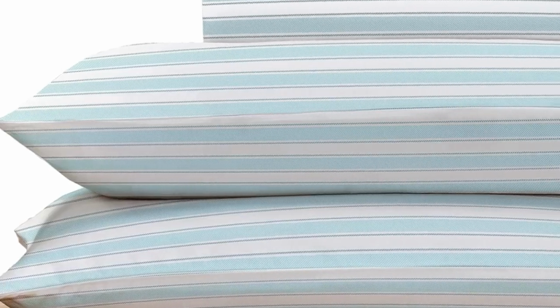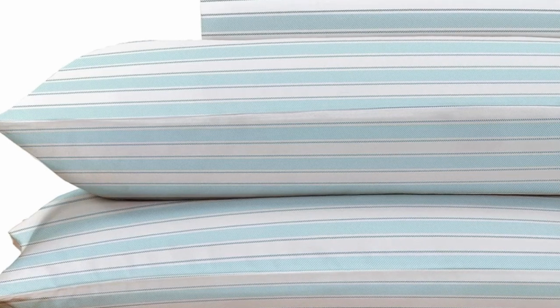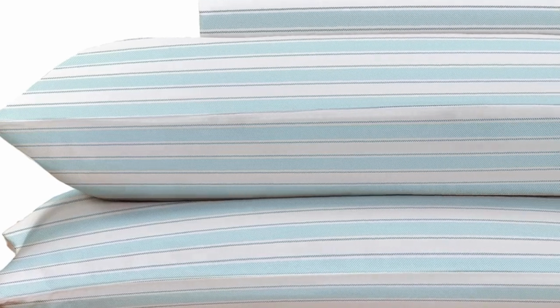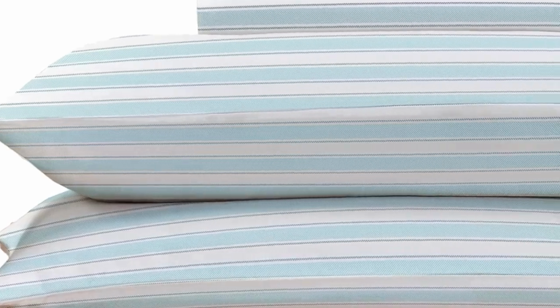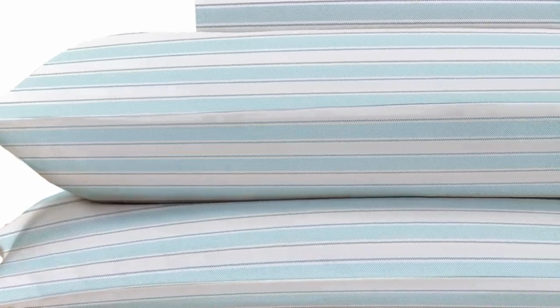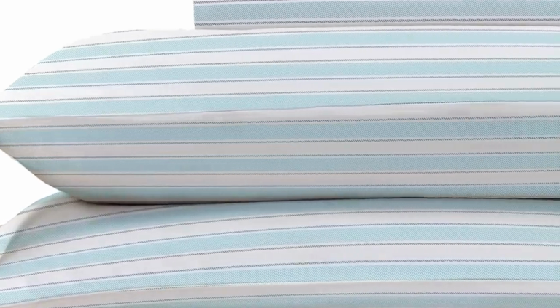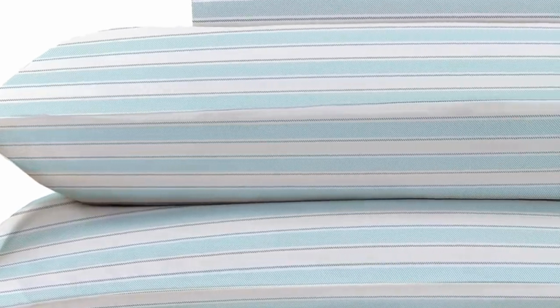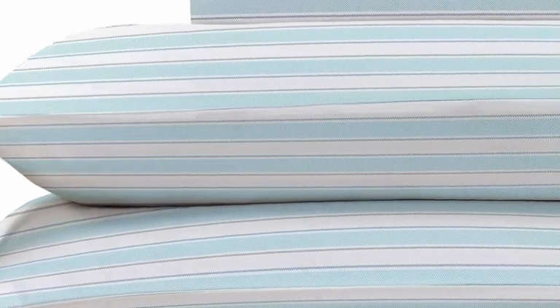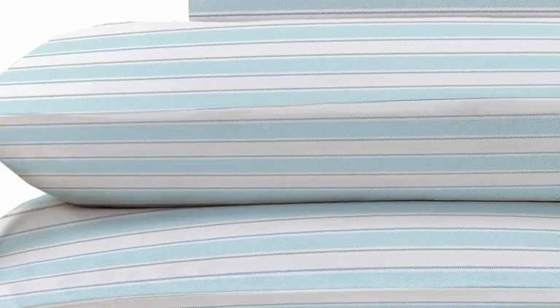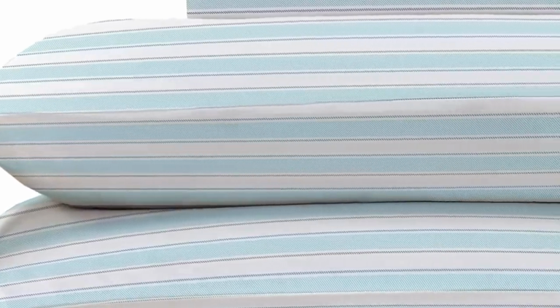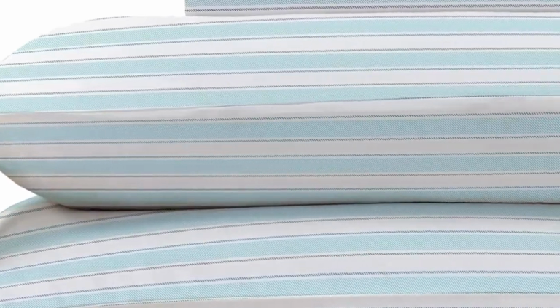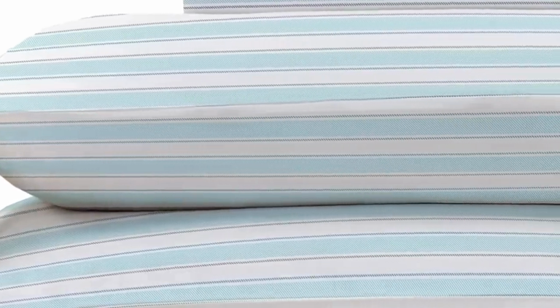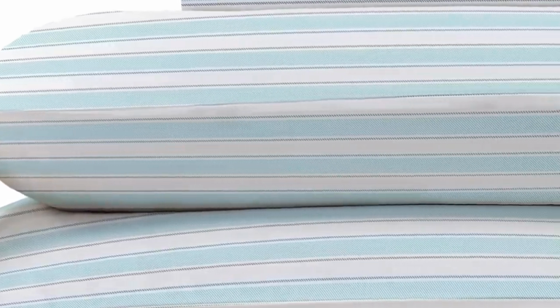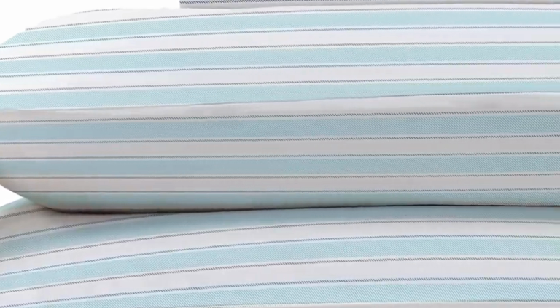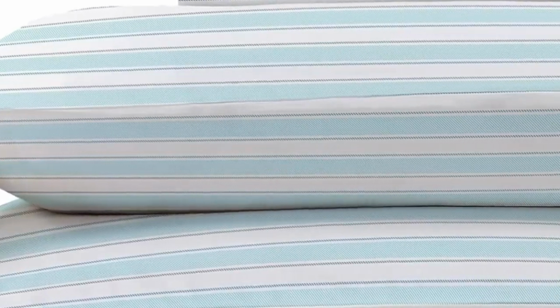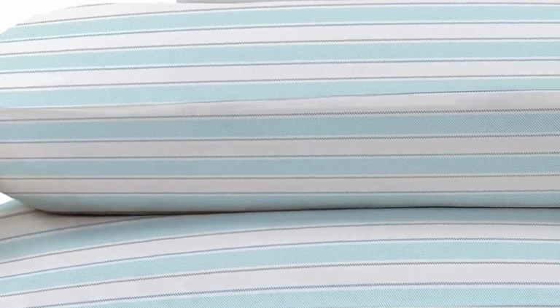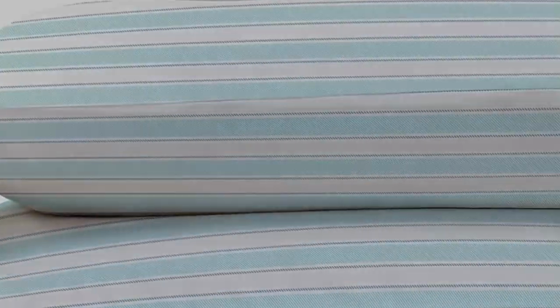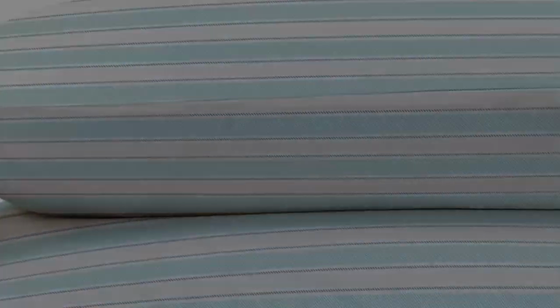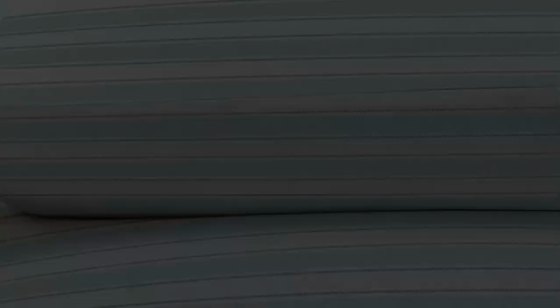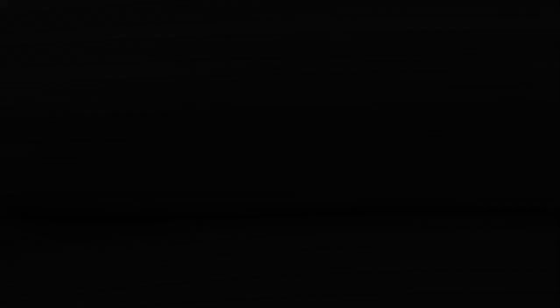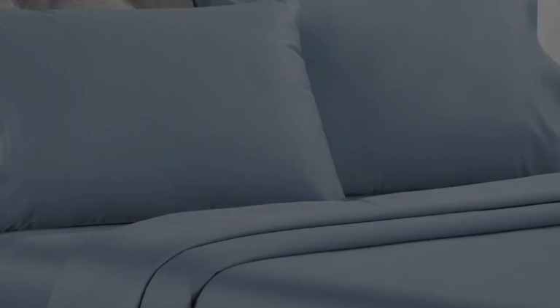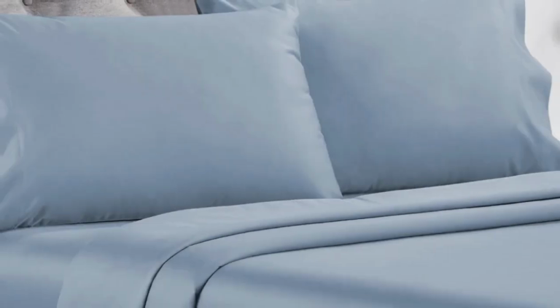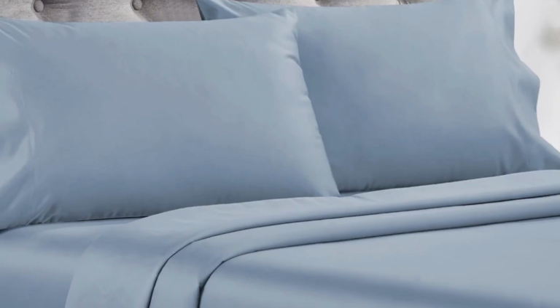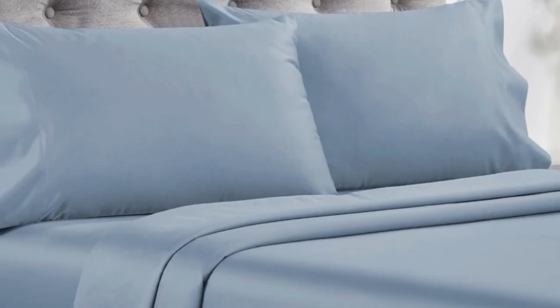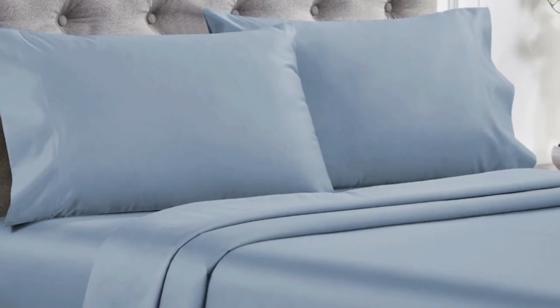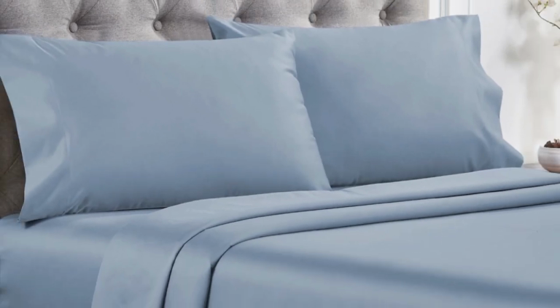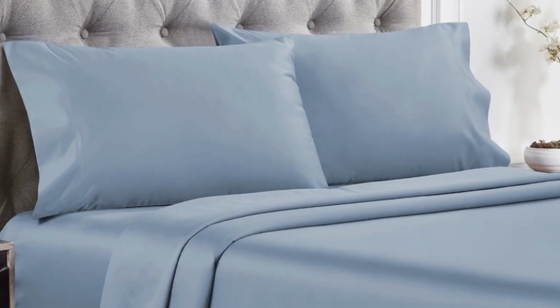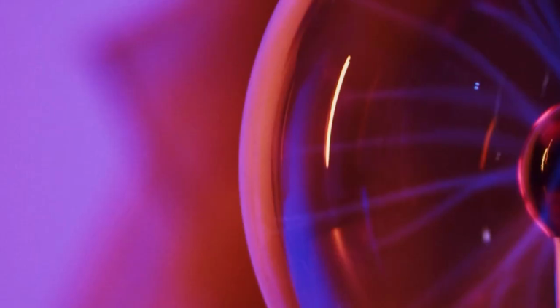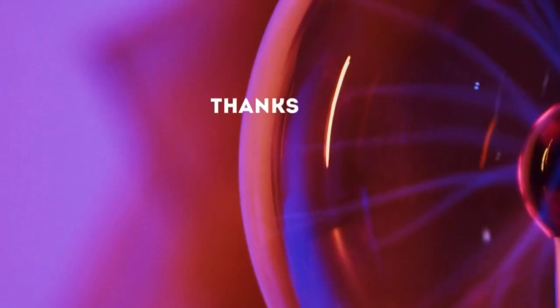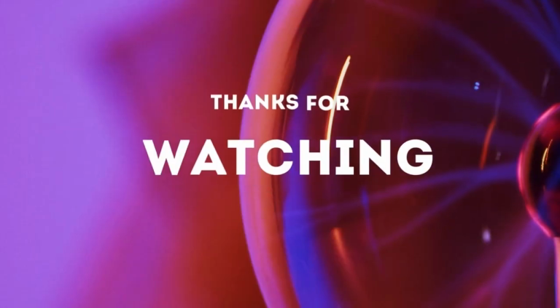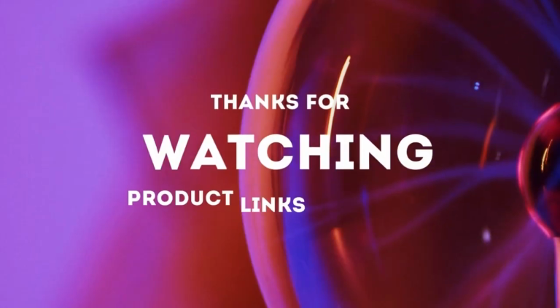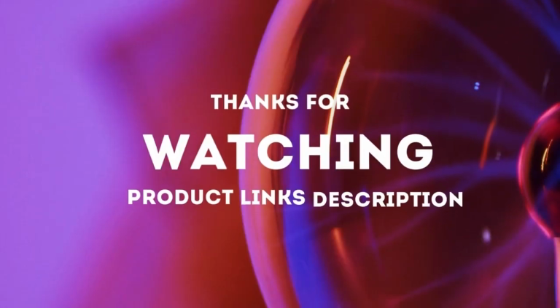They're available in a variety of sizes, colors, and patterns, so you can buy several sets to outfit every room in your home. Thanks for watching.